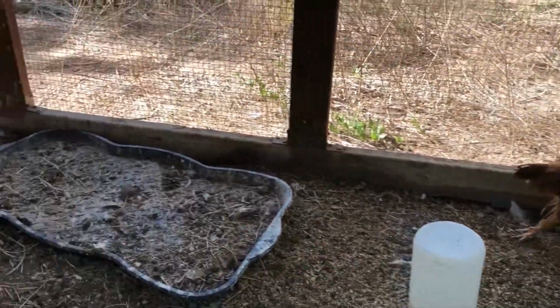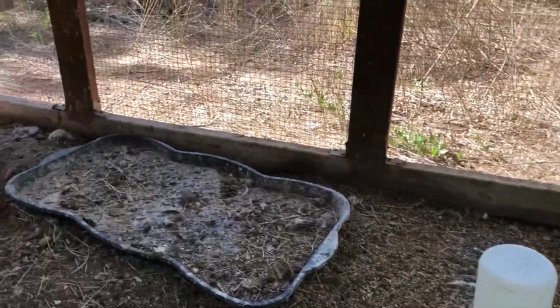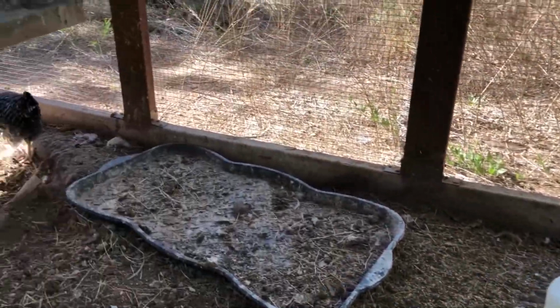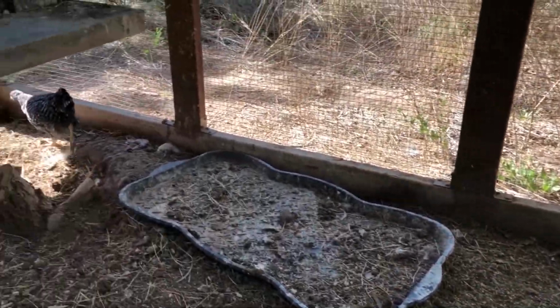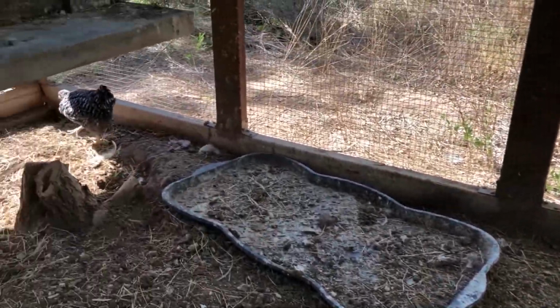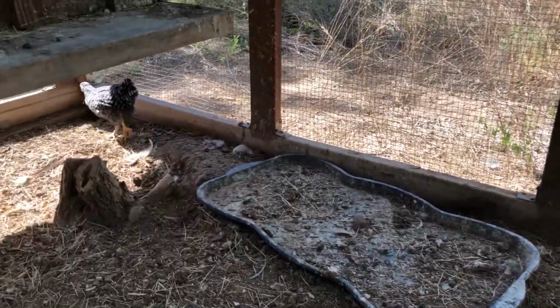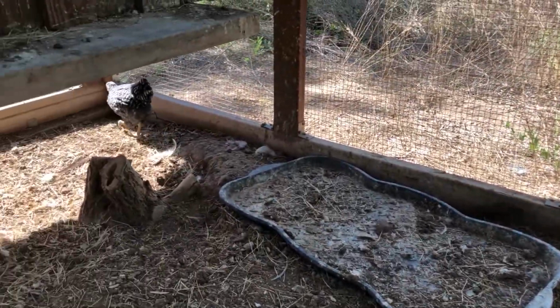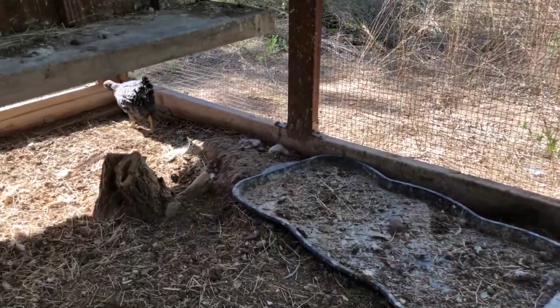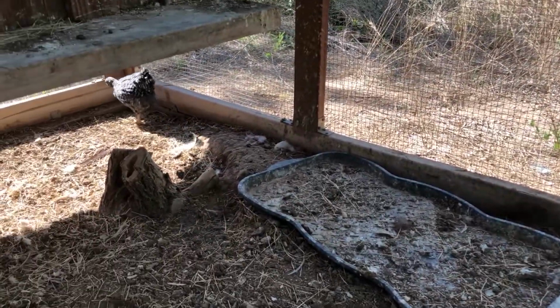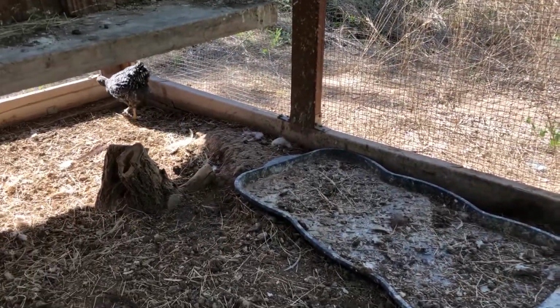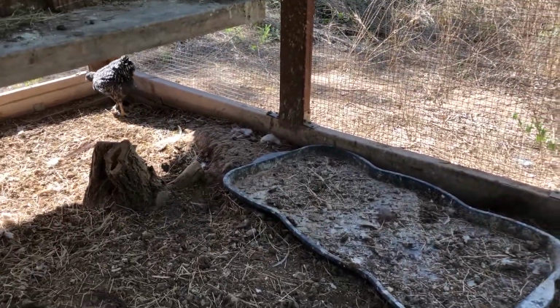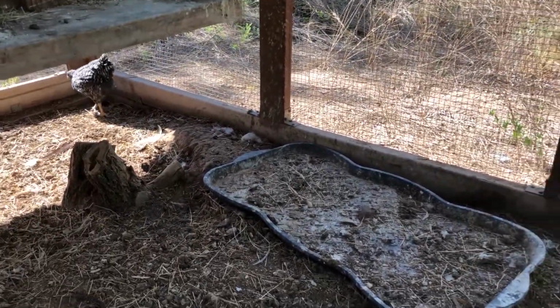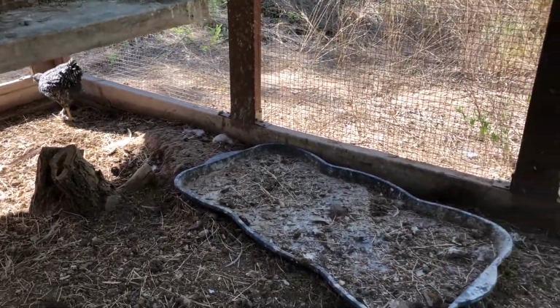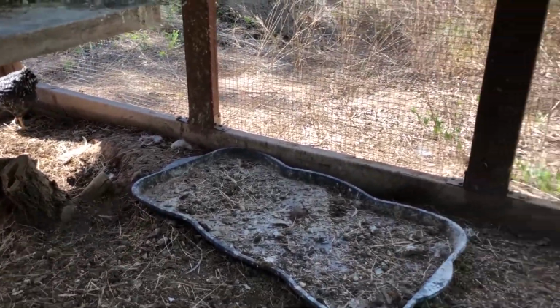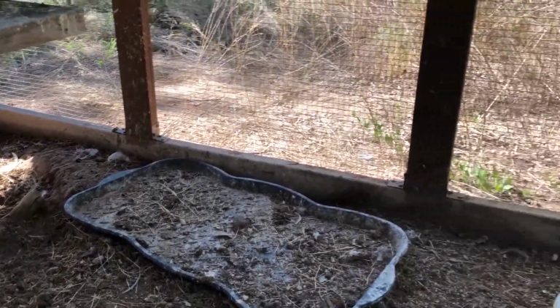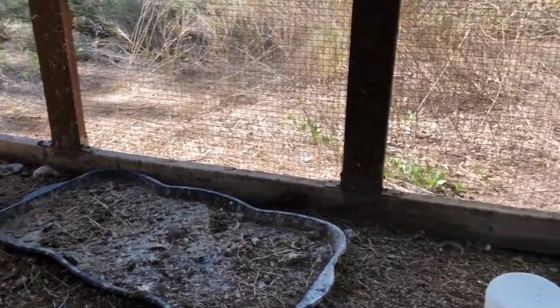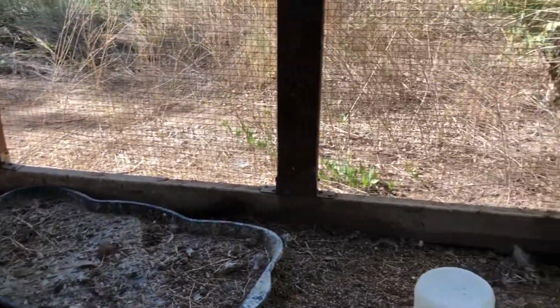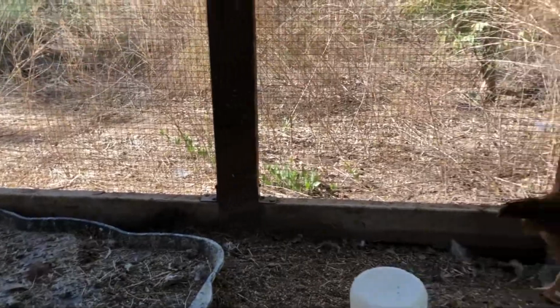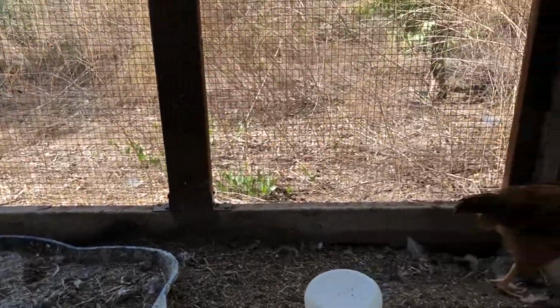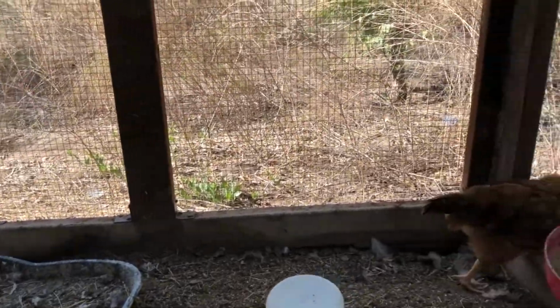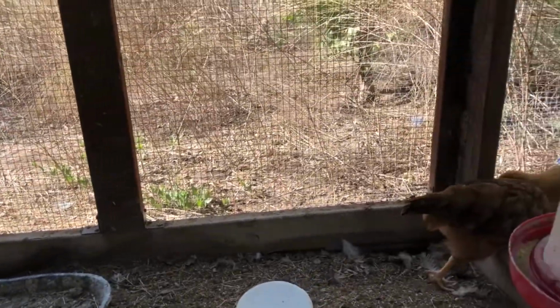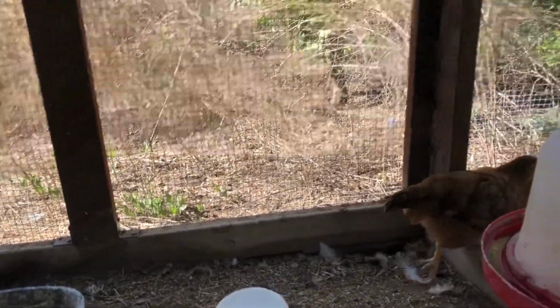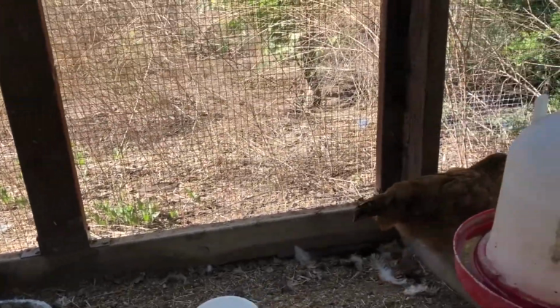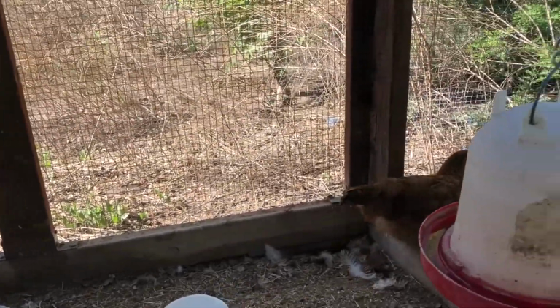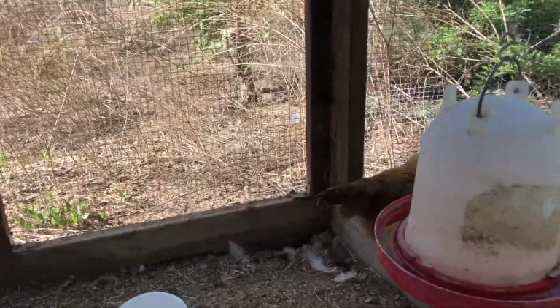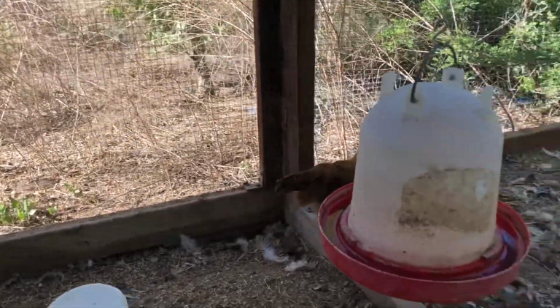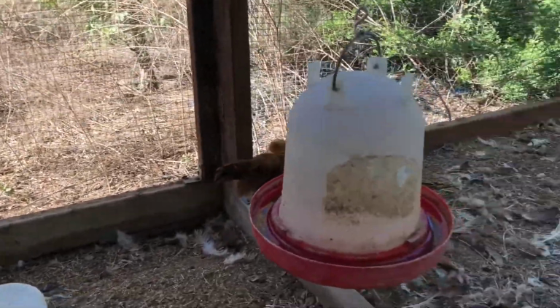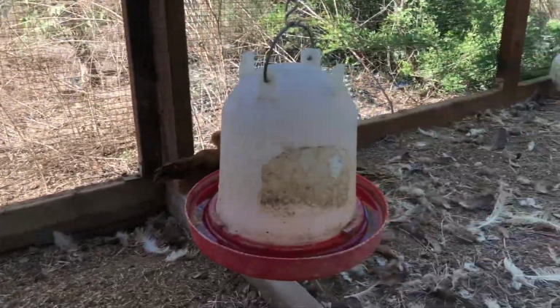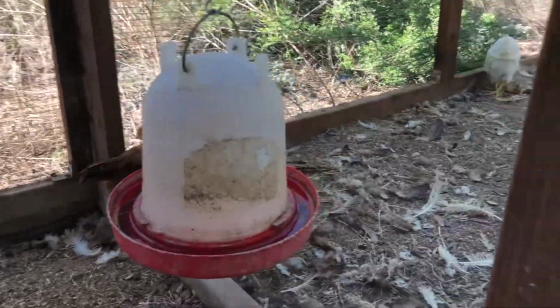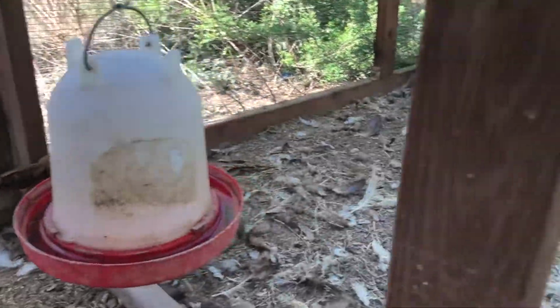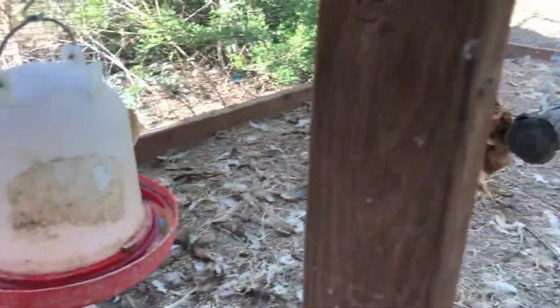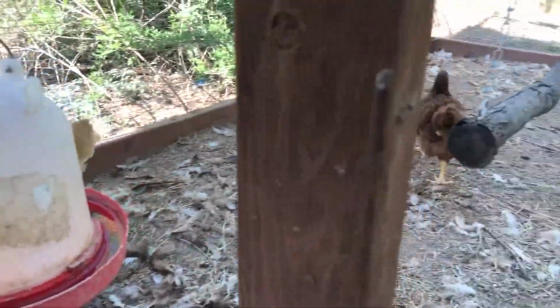Kind of fun to come in here and watch these chicks as they play around, explore their new environment.